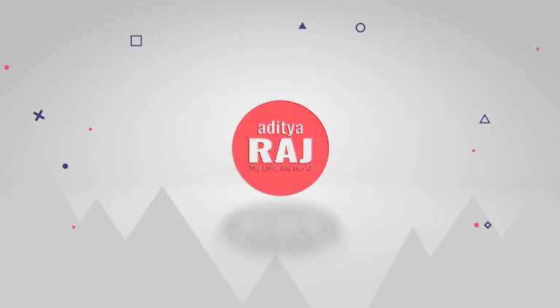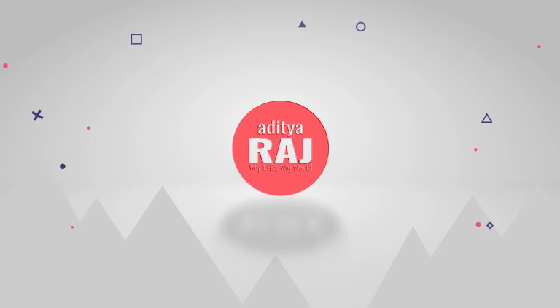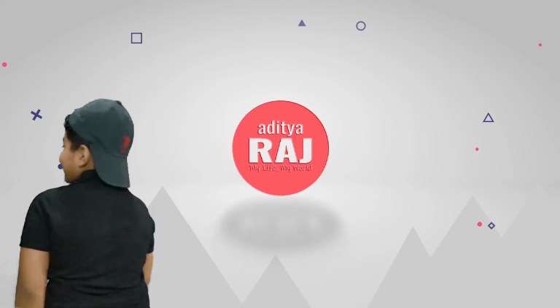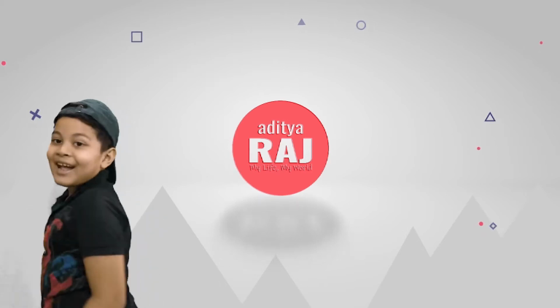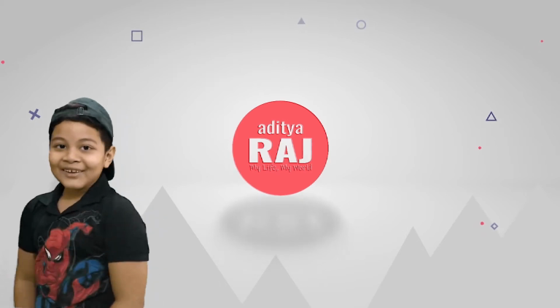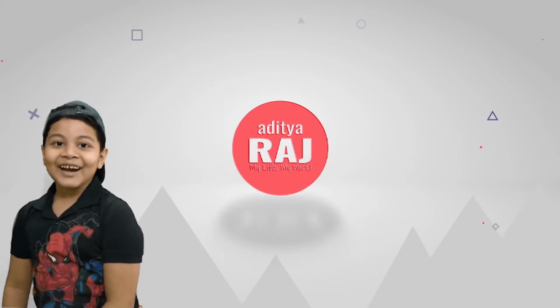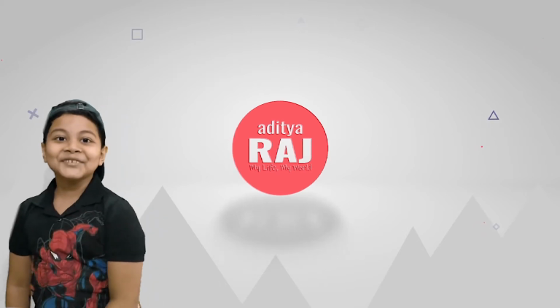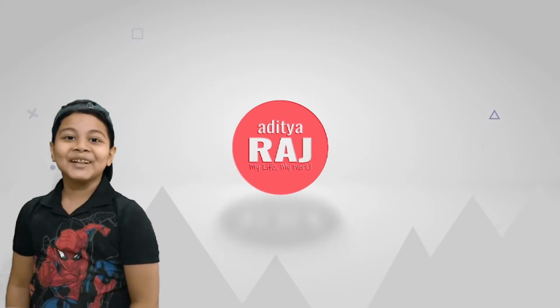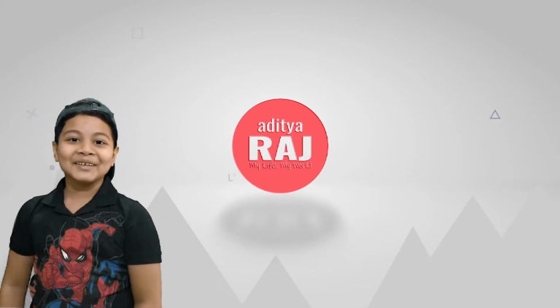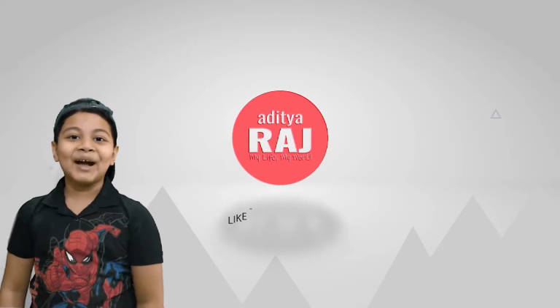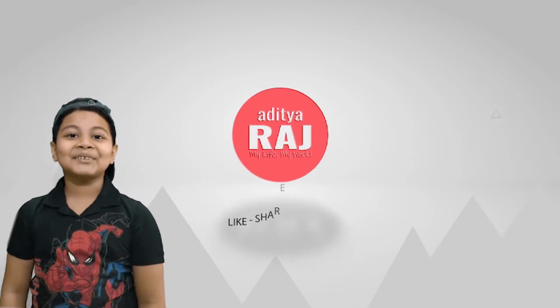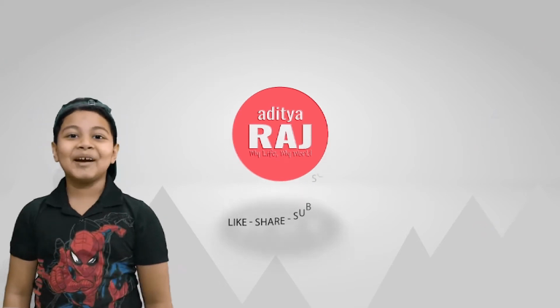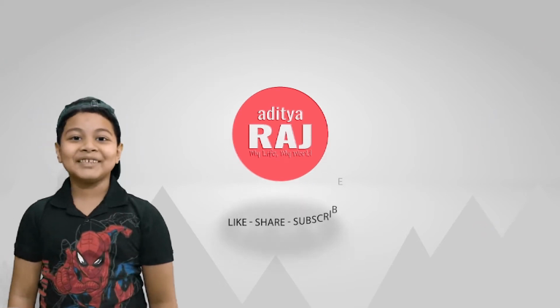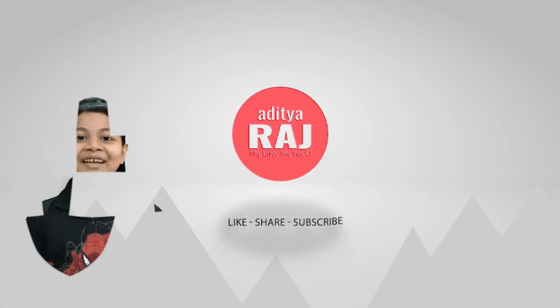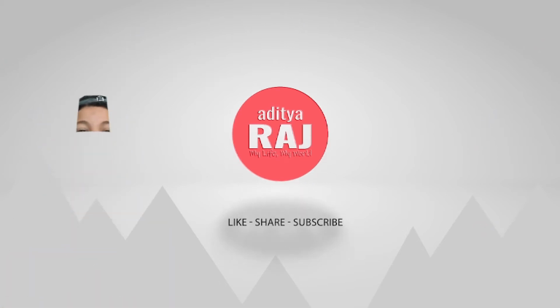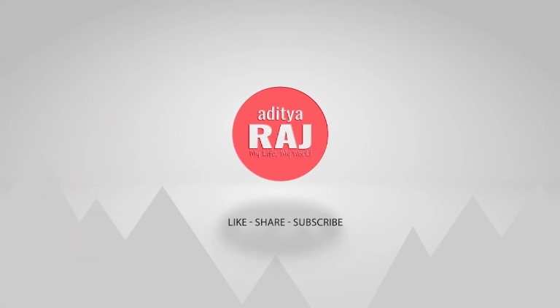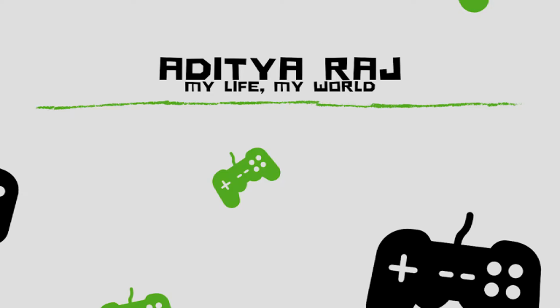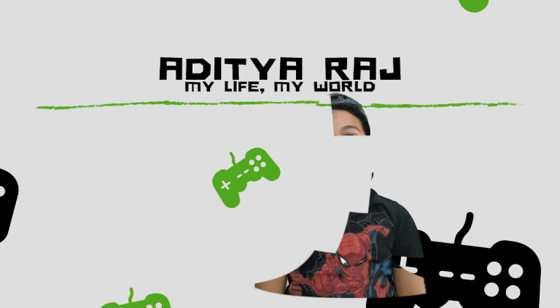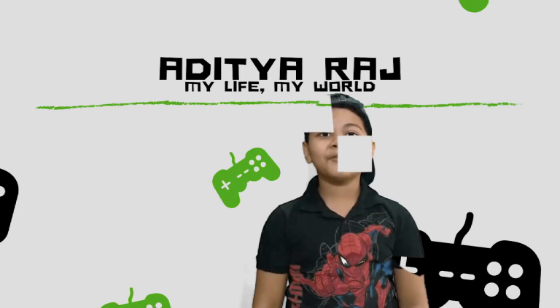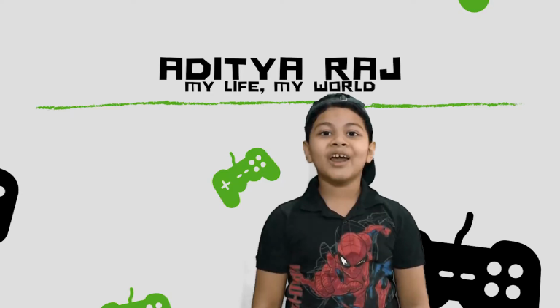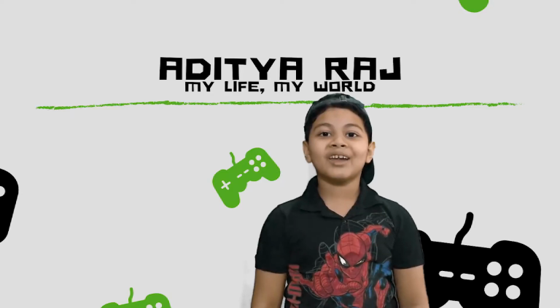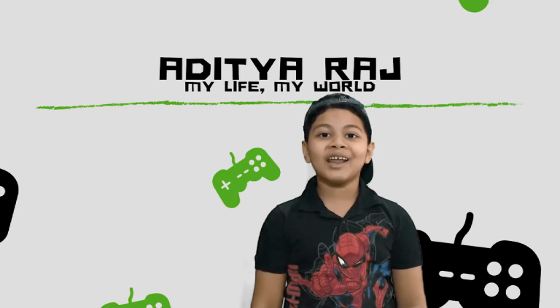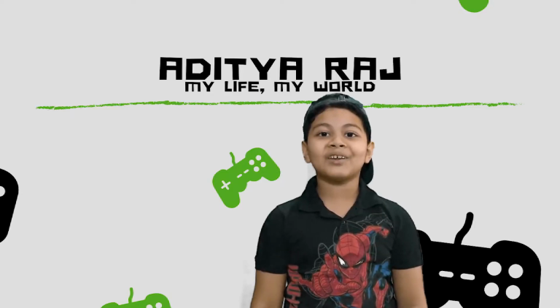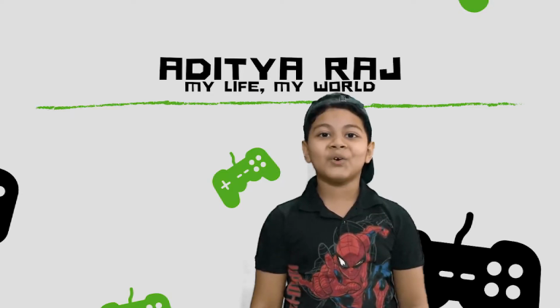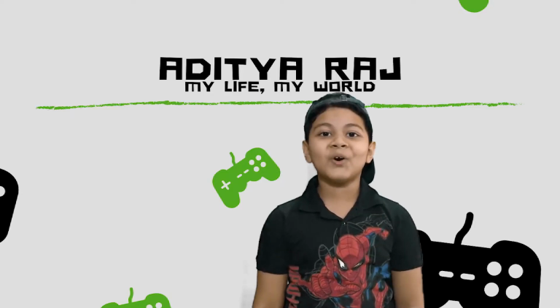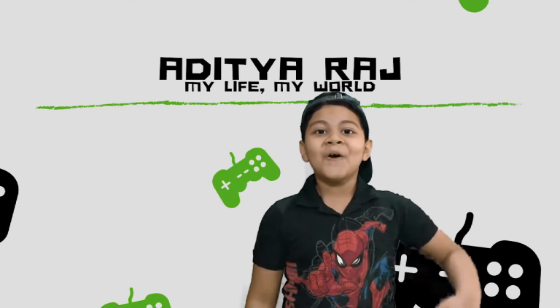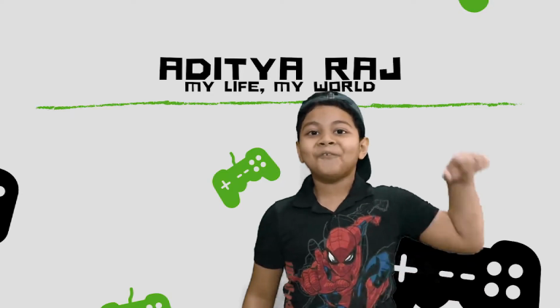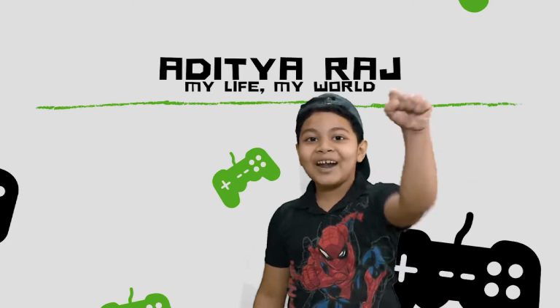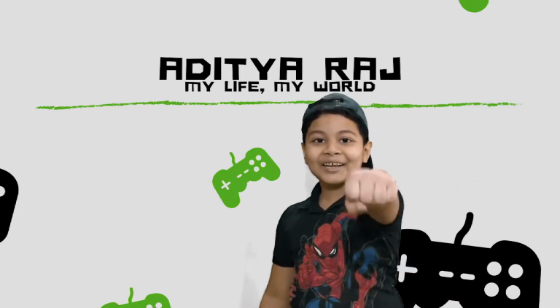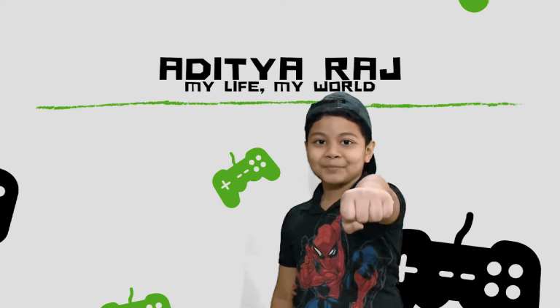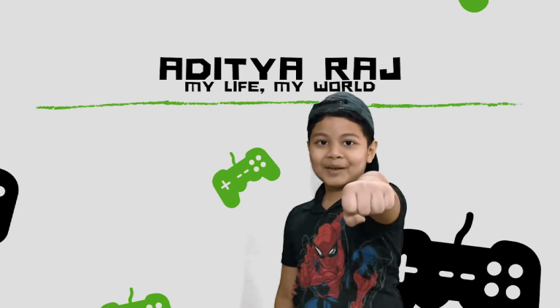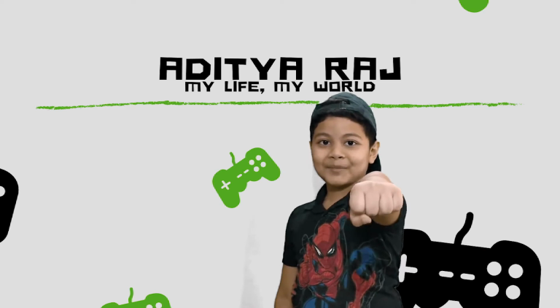Hey guys, welcome back to my channel. Today we are gonna do fun experiments.